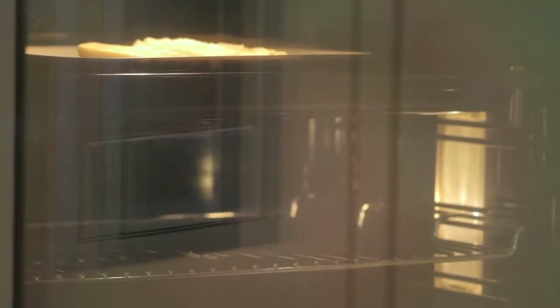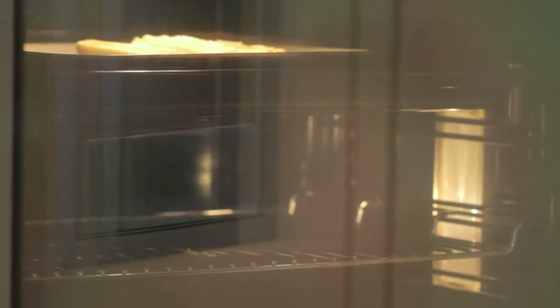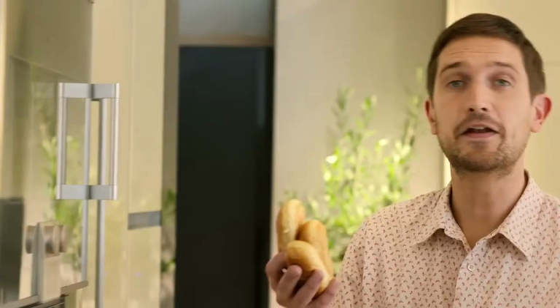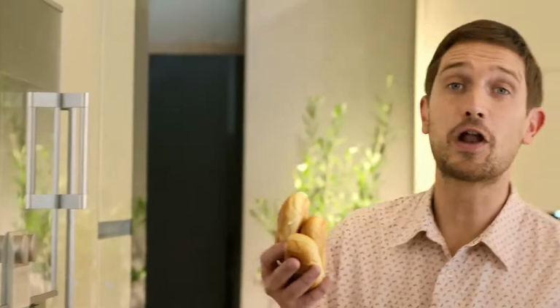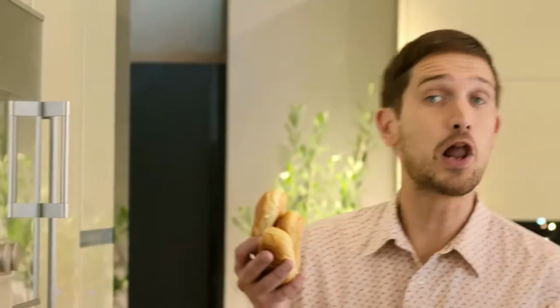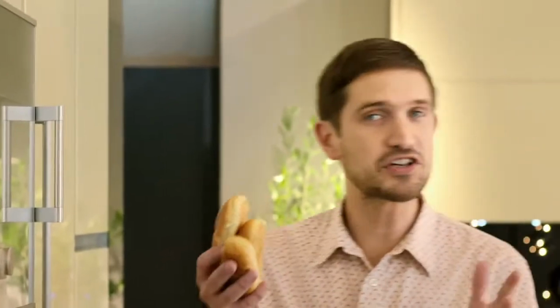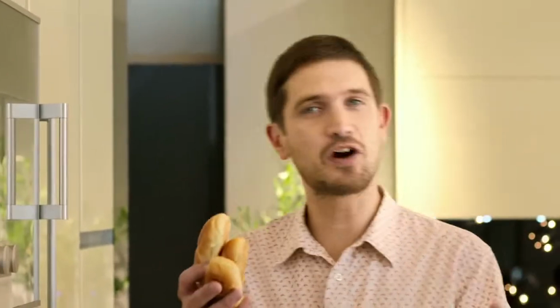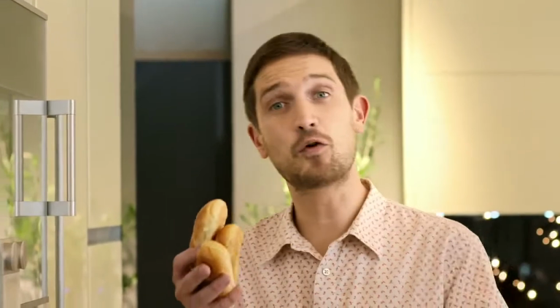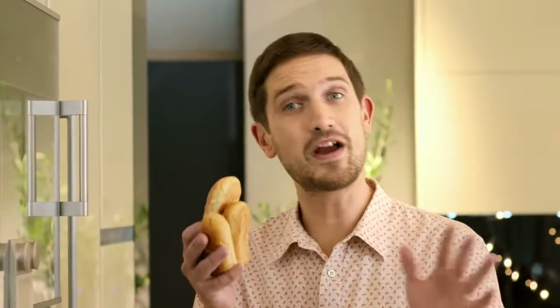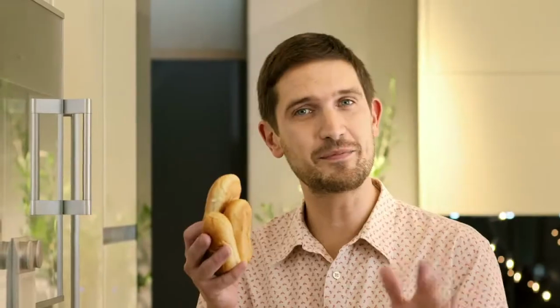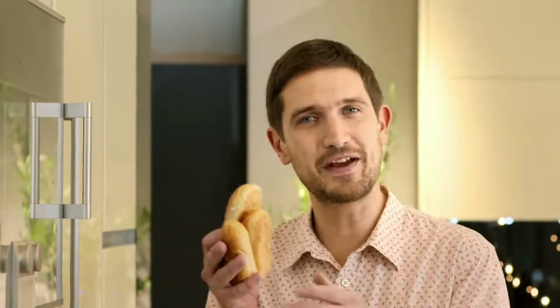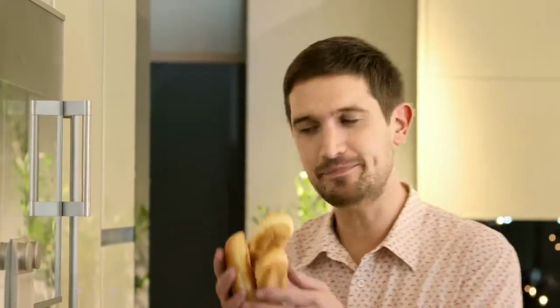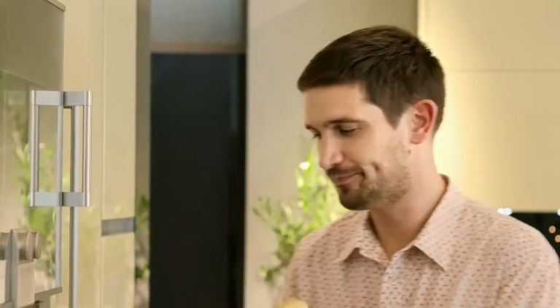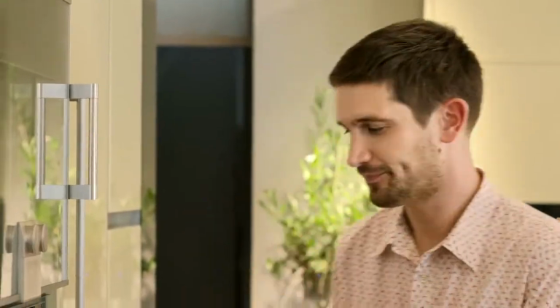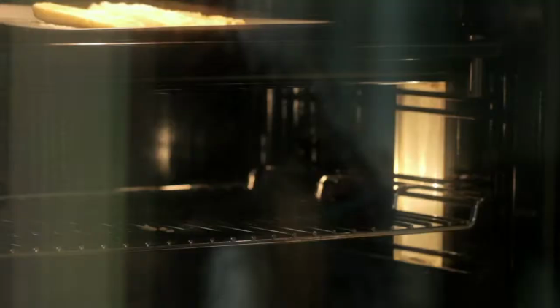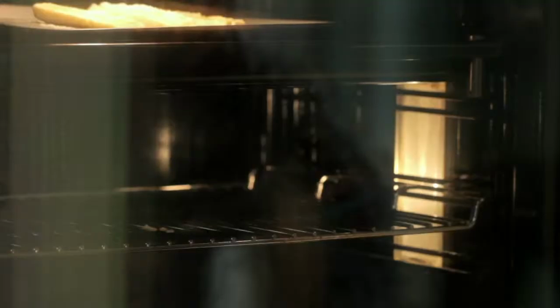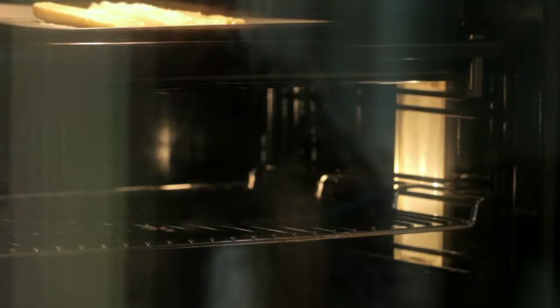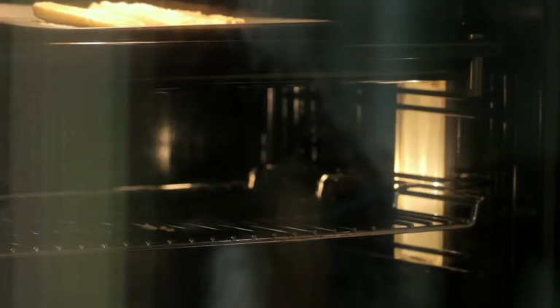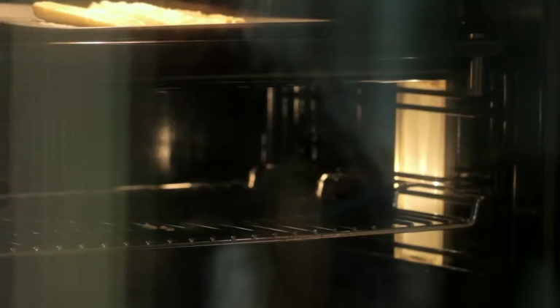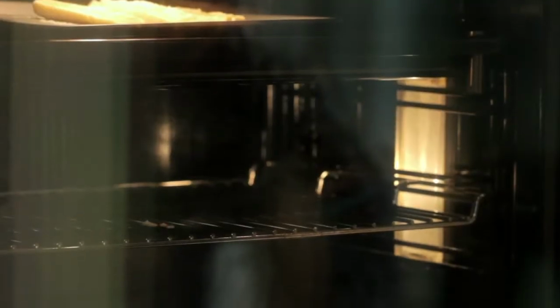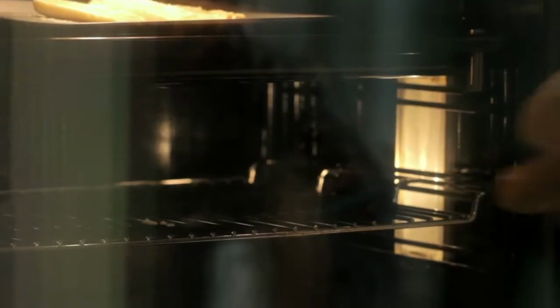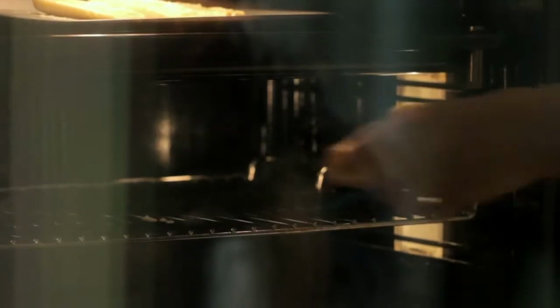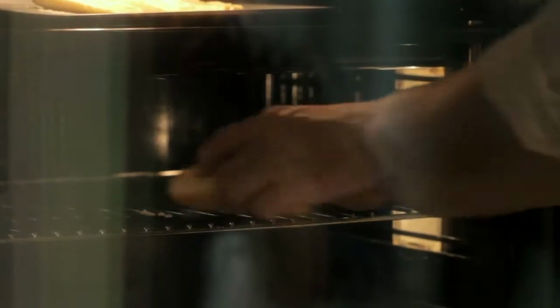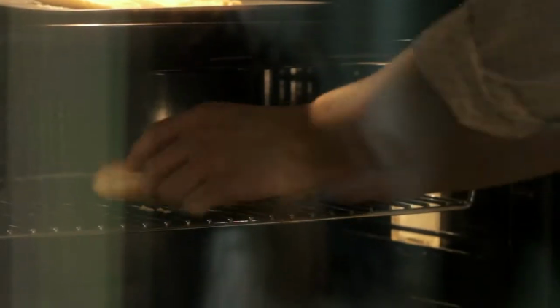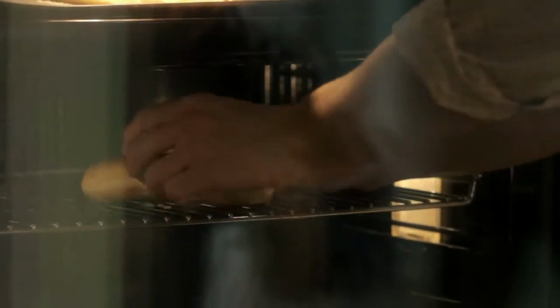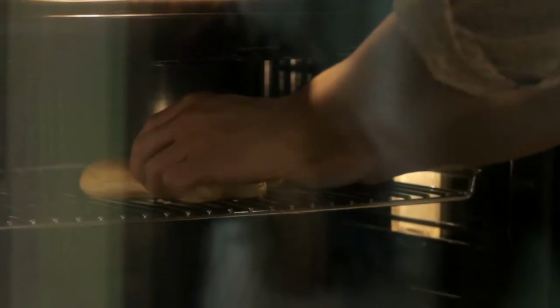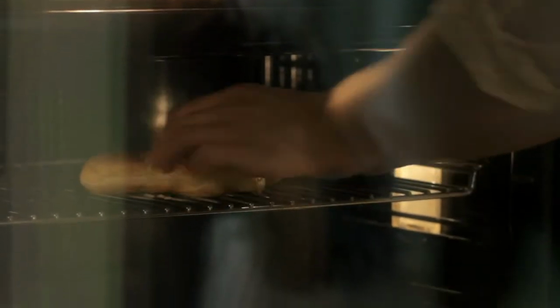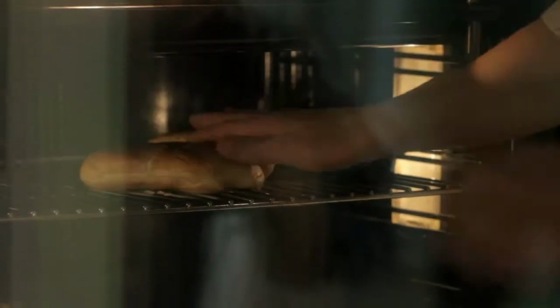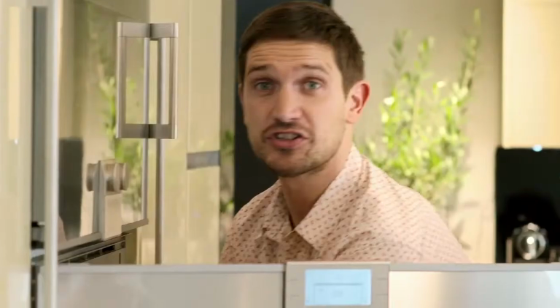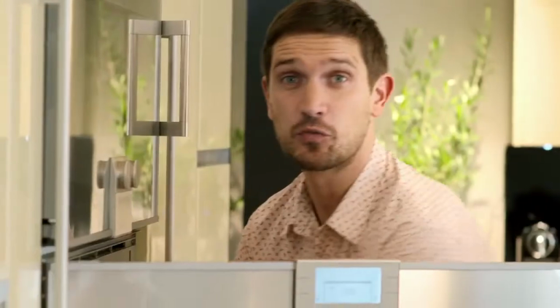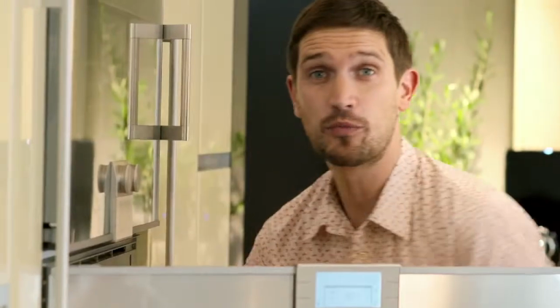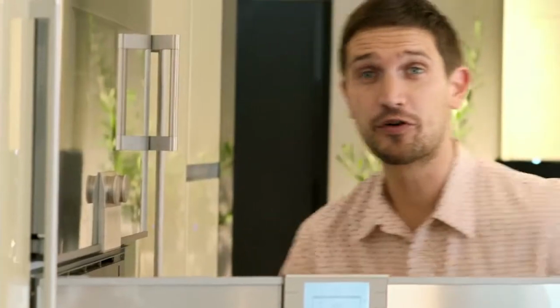And then on a lower shelf away from the heat, place the brioche buns just to warm through.